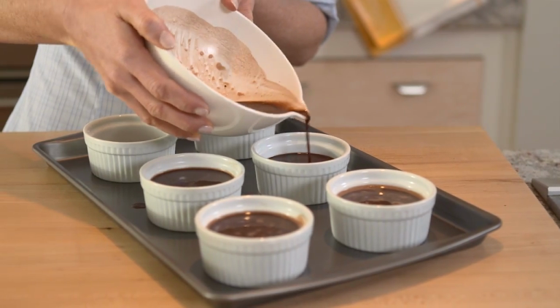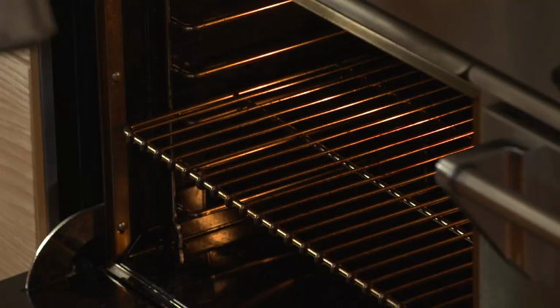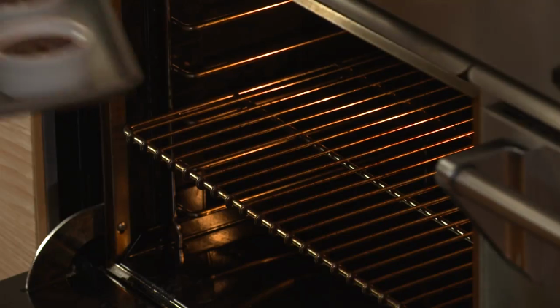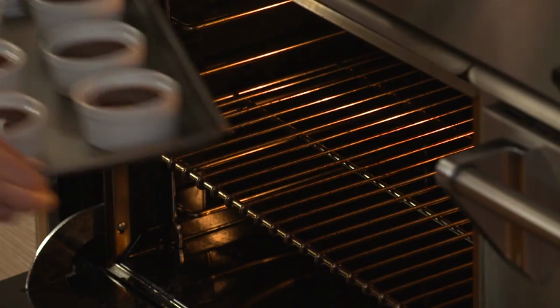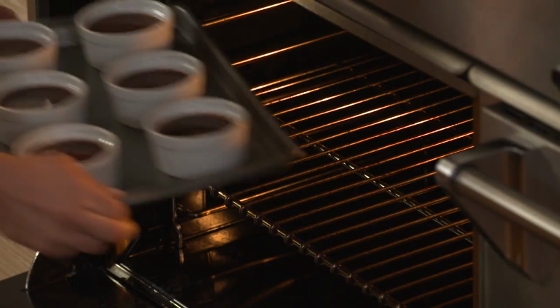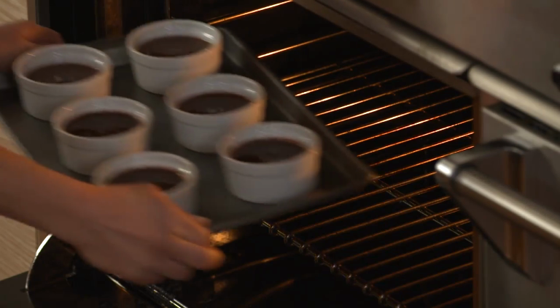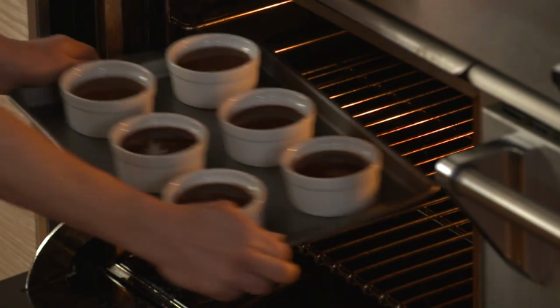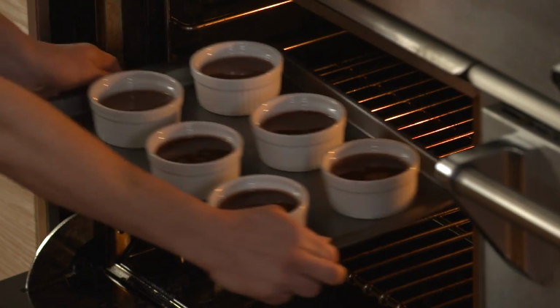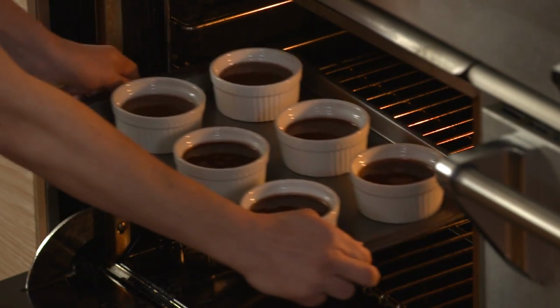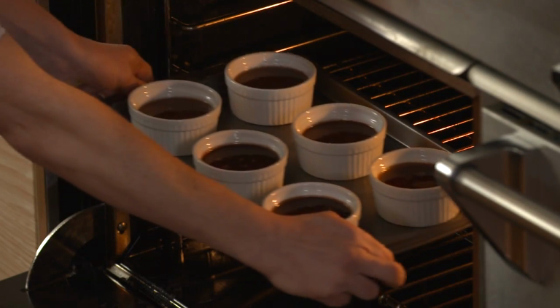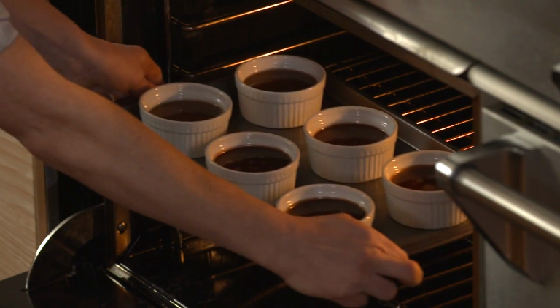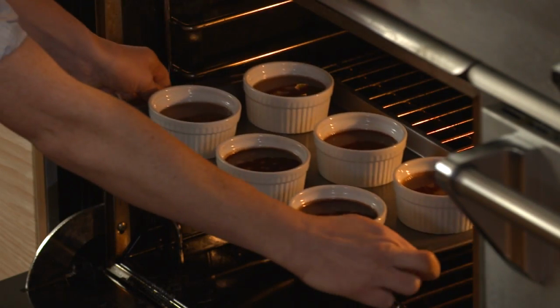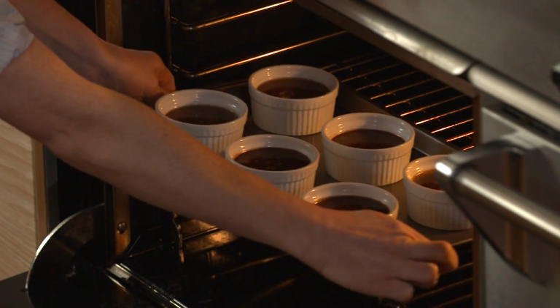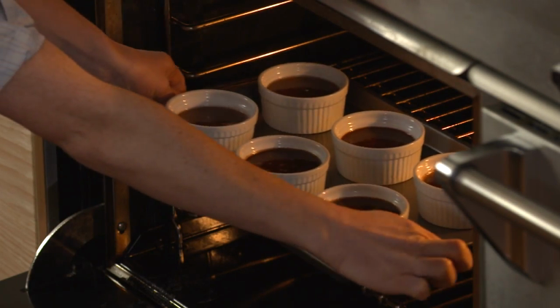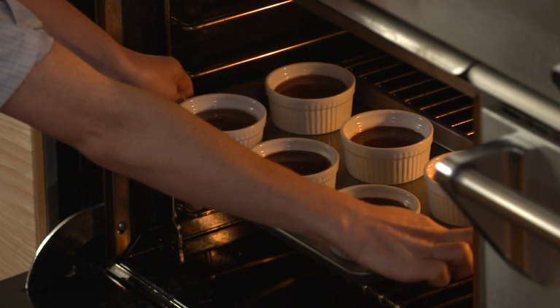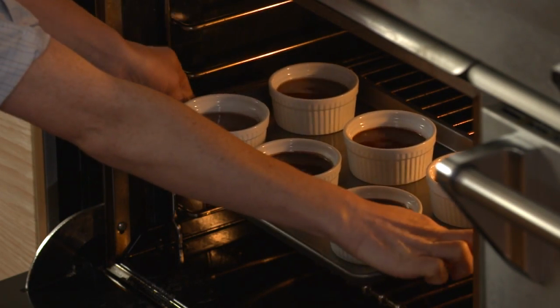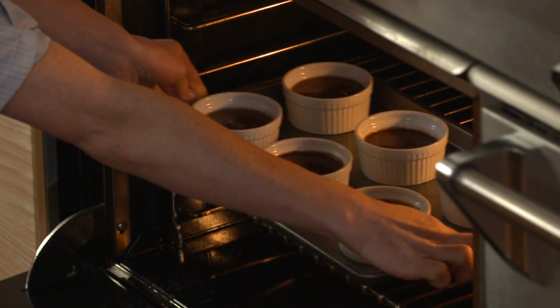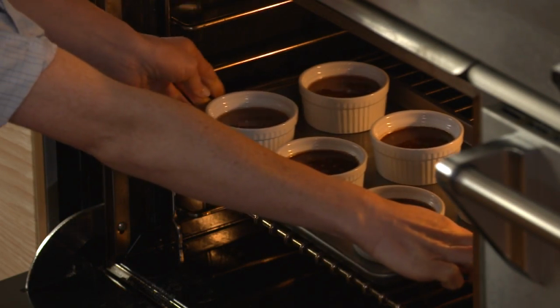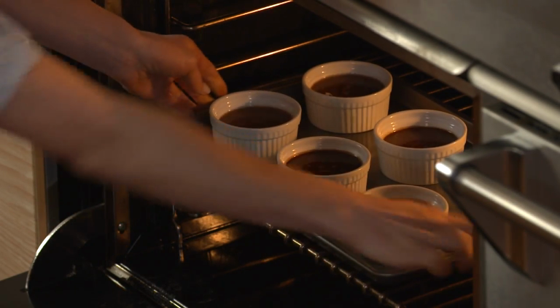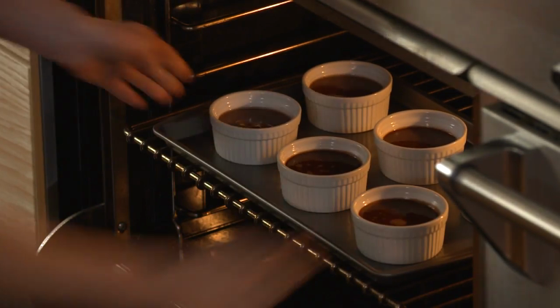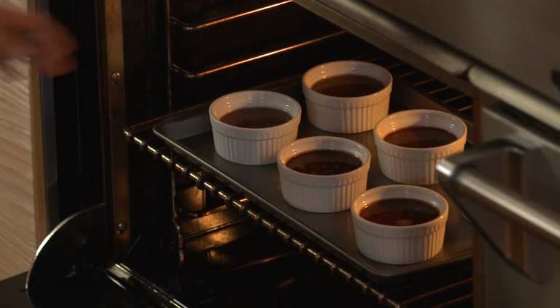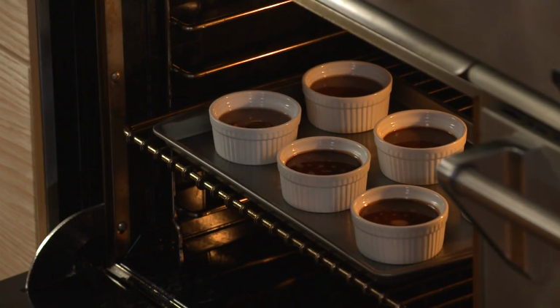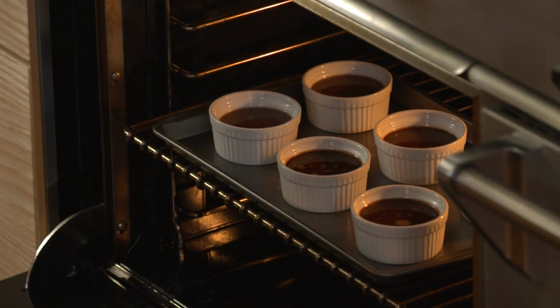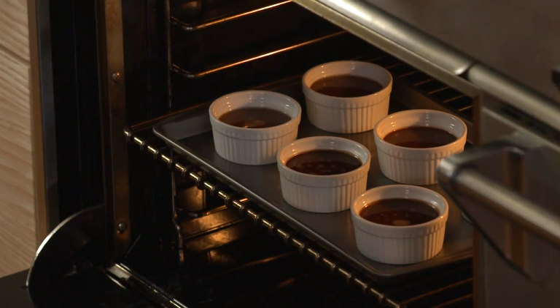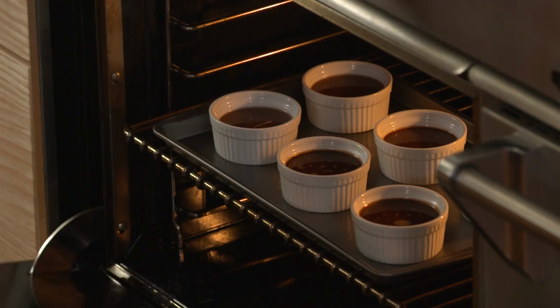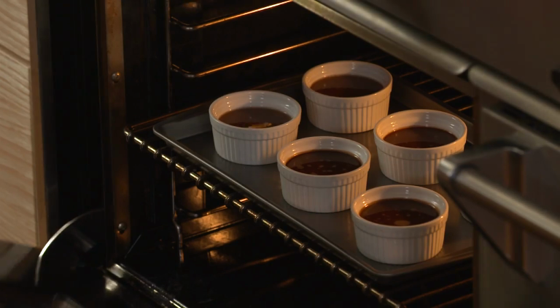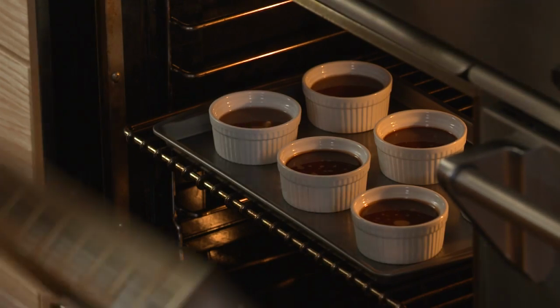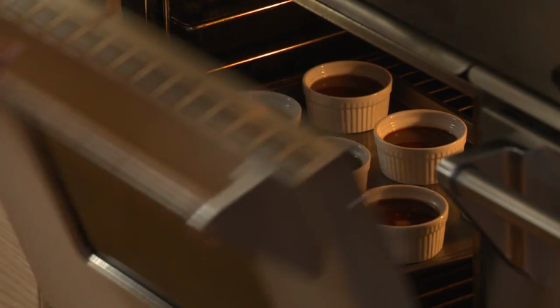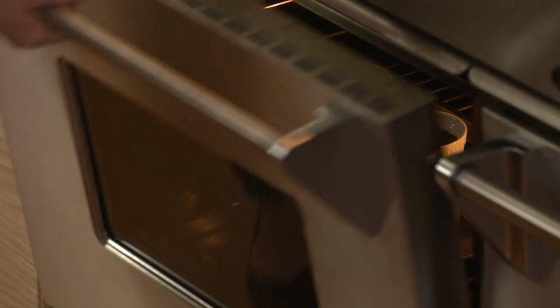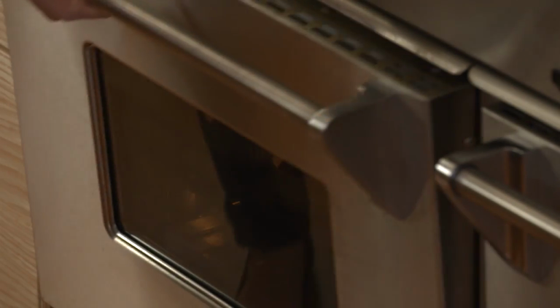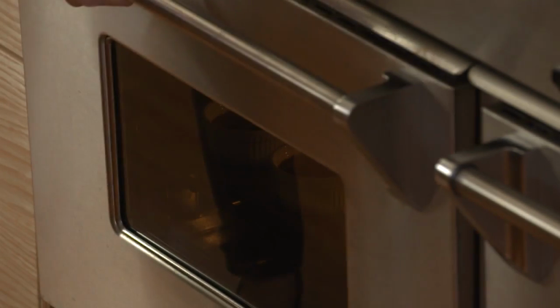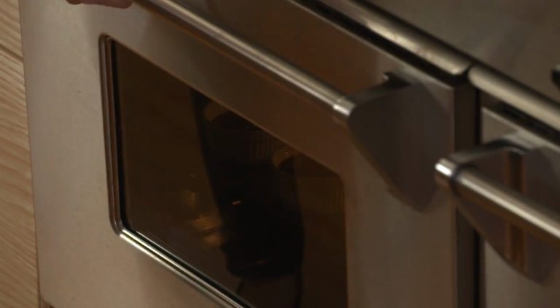Bake uncovered for 20 to 25 minutes. The centers will indent slightly when done.